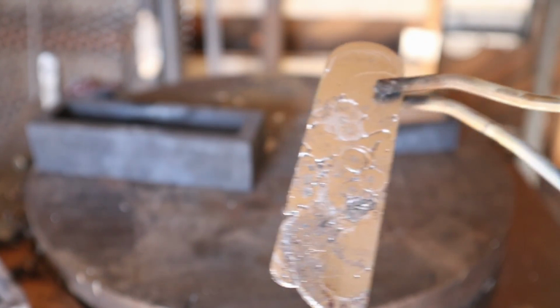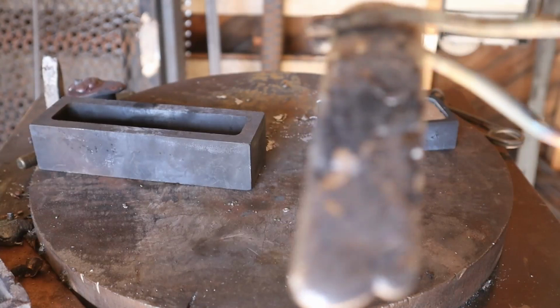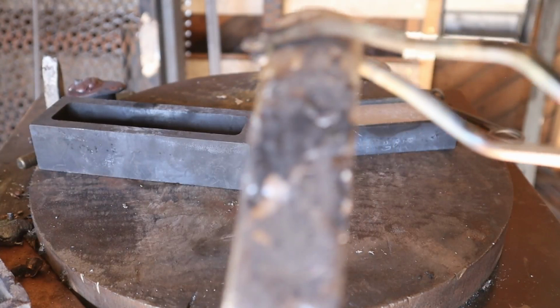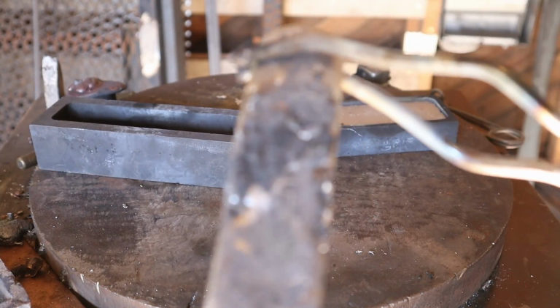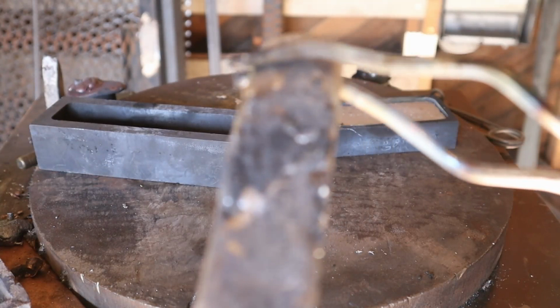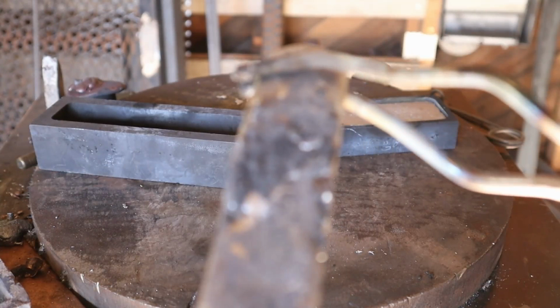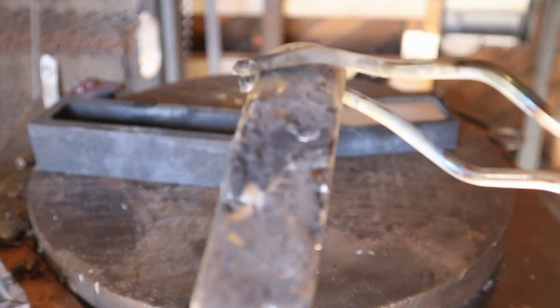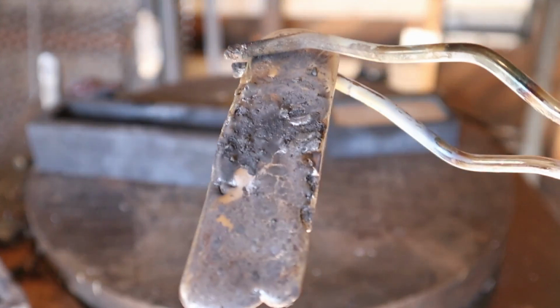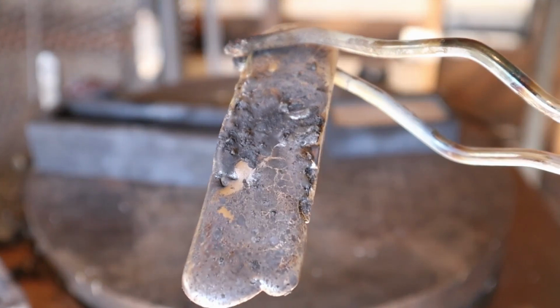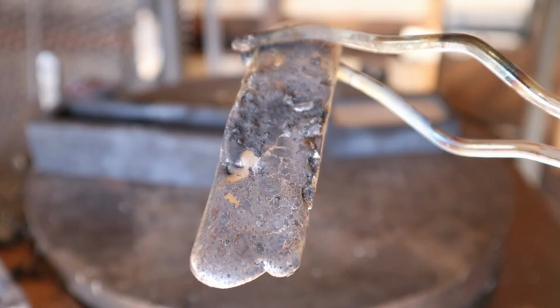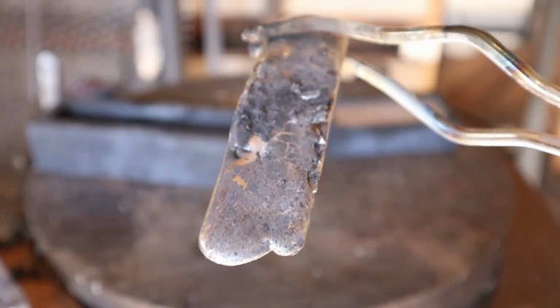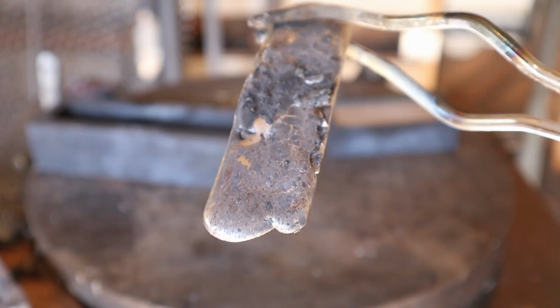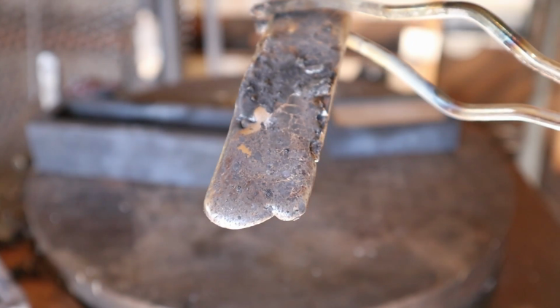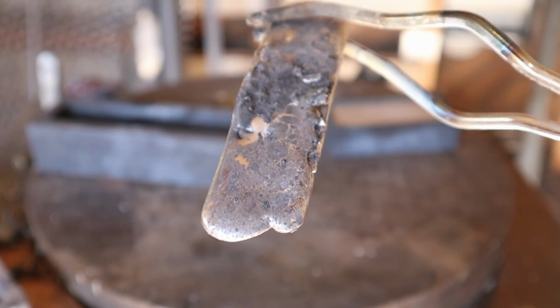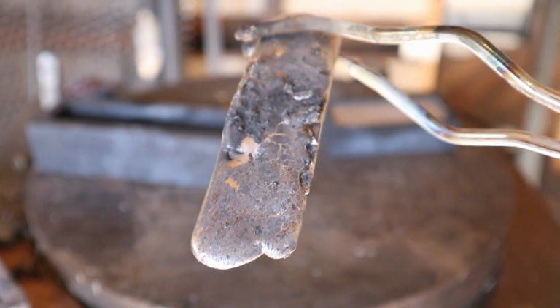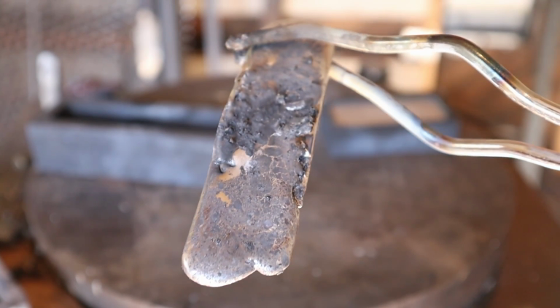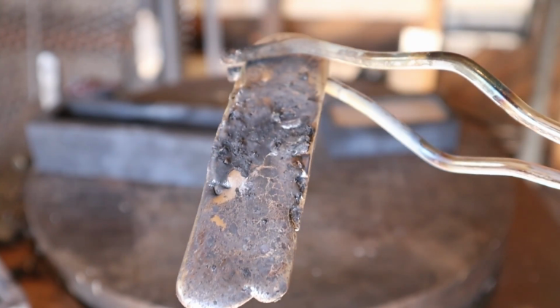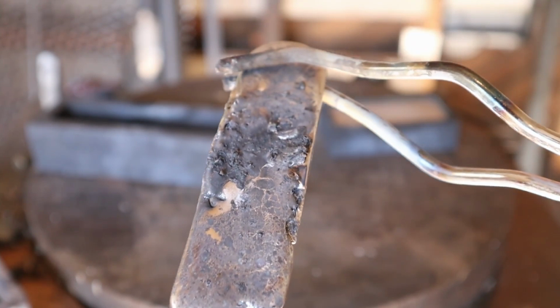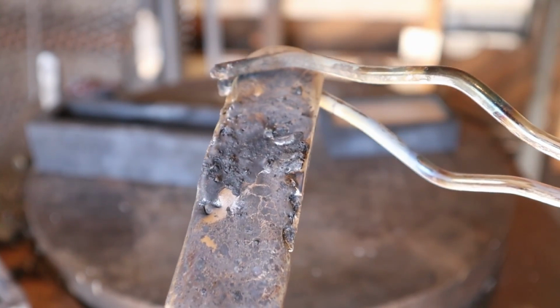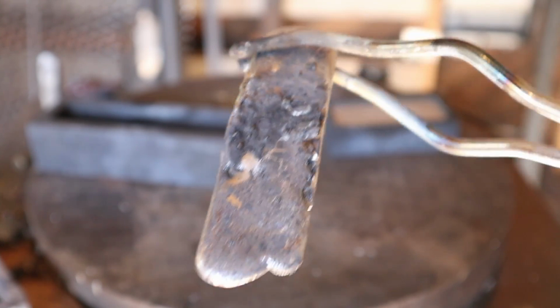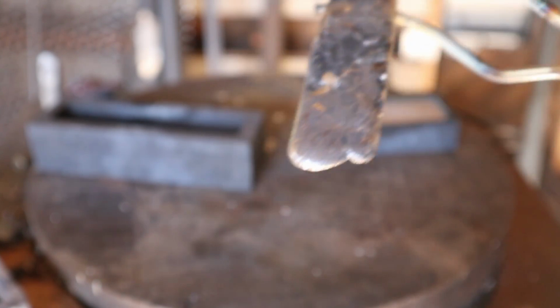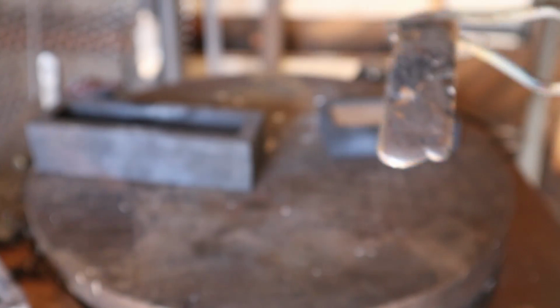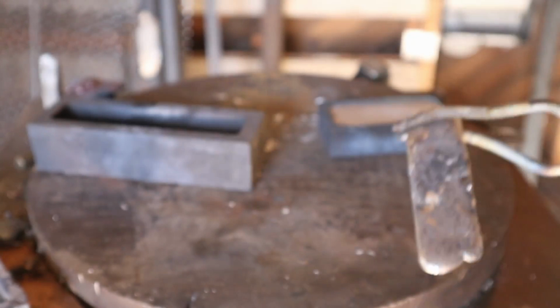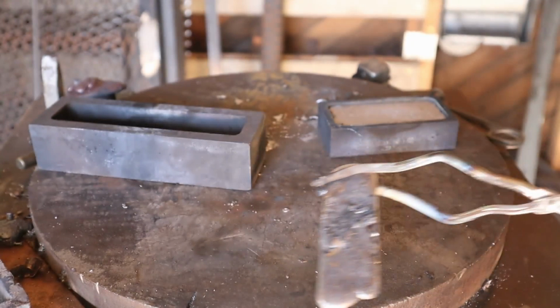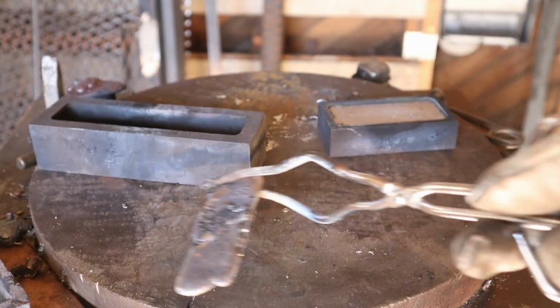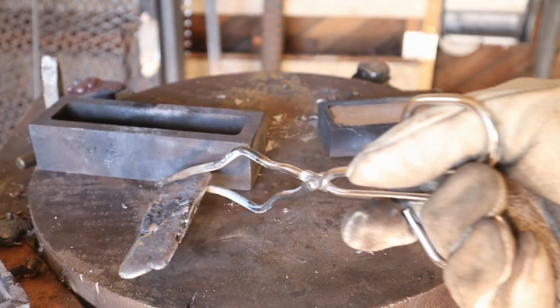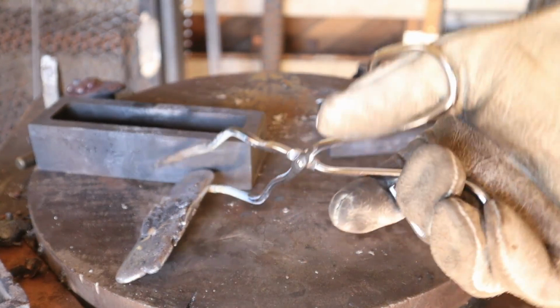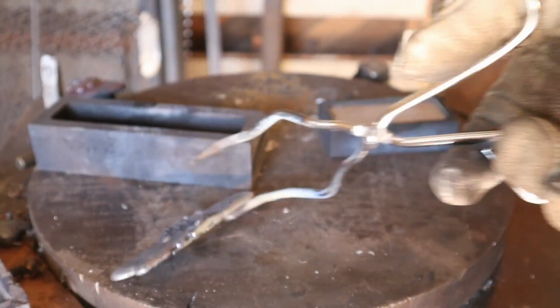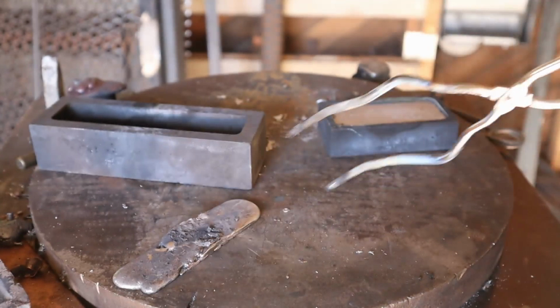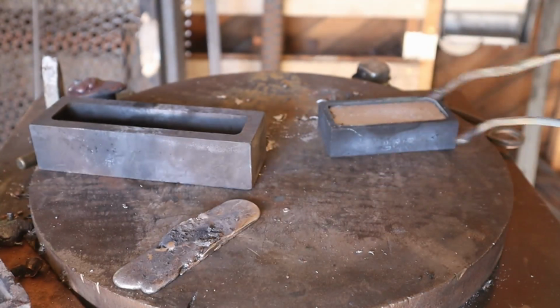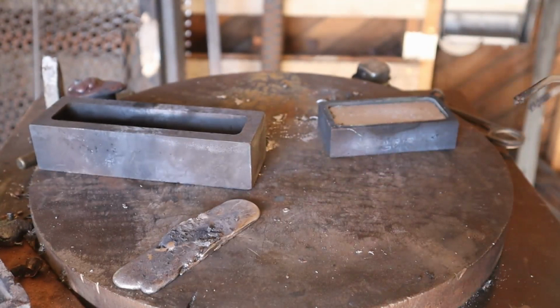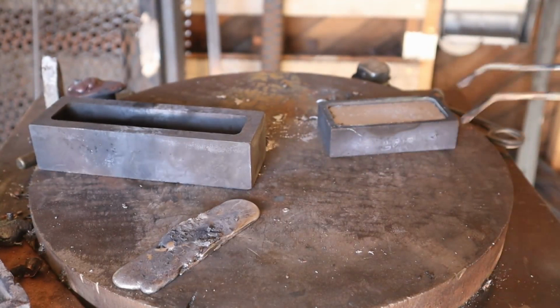I didn't skim the slag off of this bar of lead, so it doesn't look as pretty as the next one's going to be.